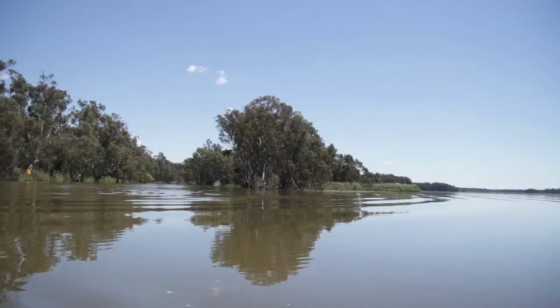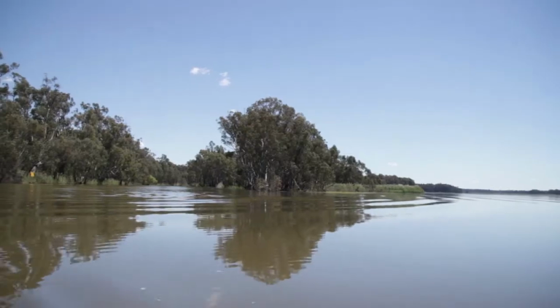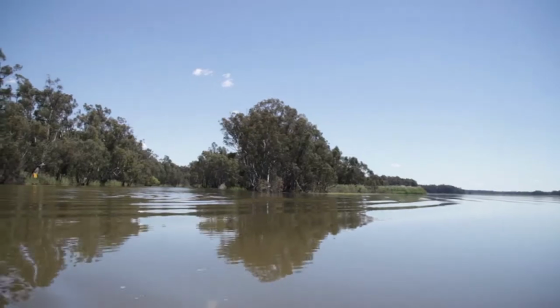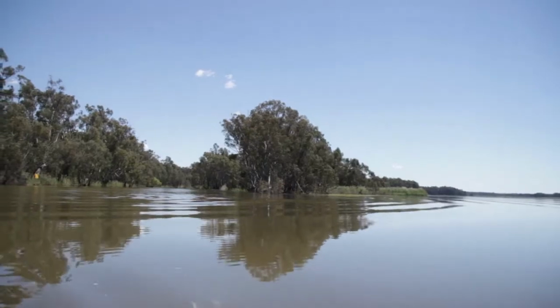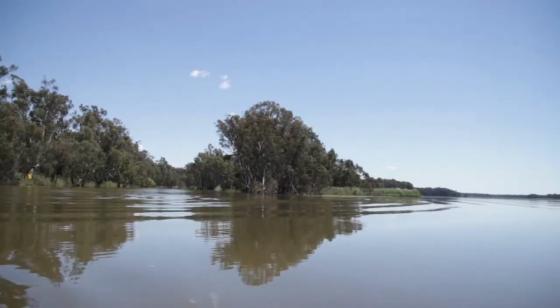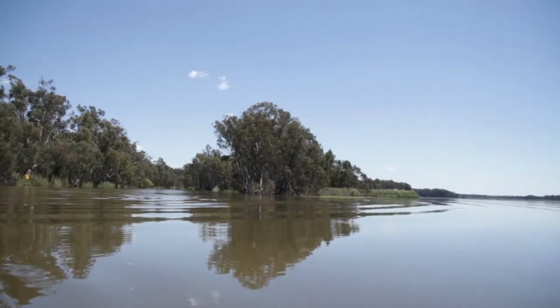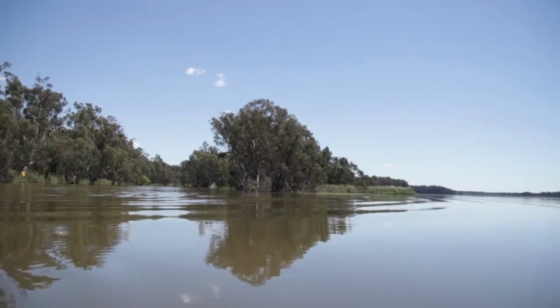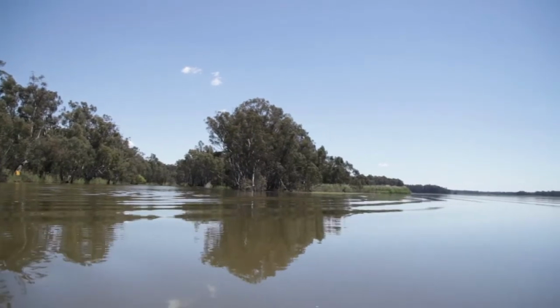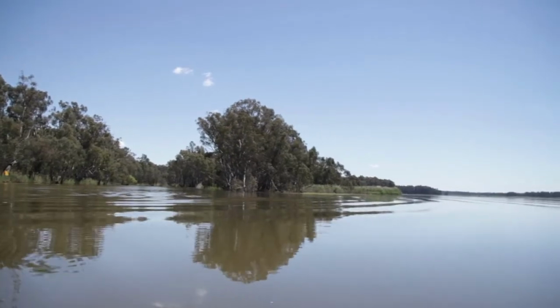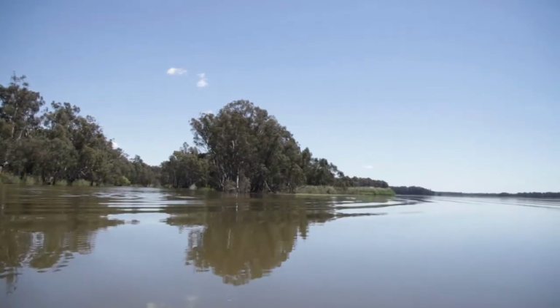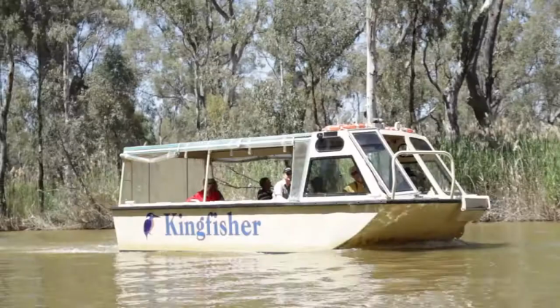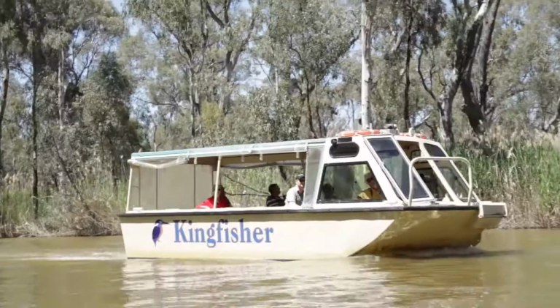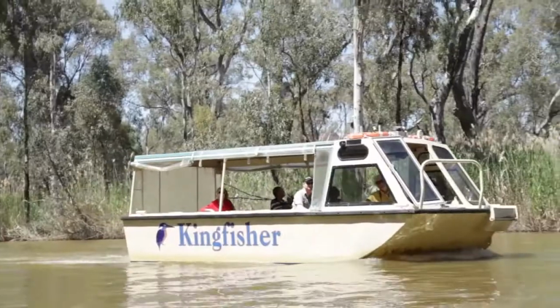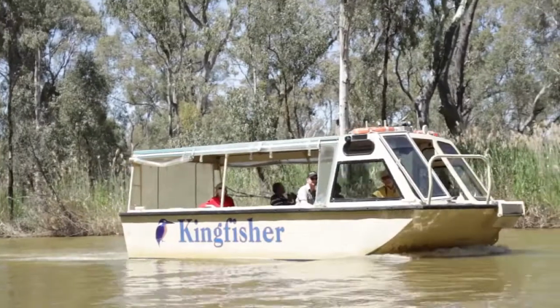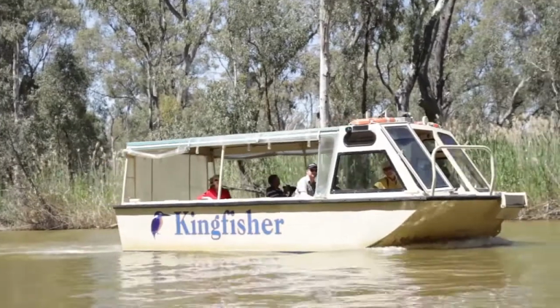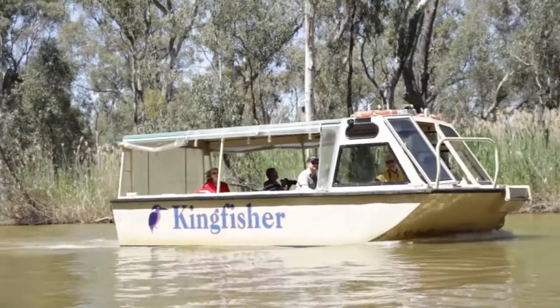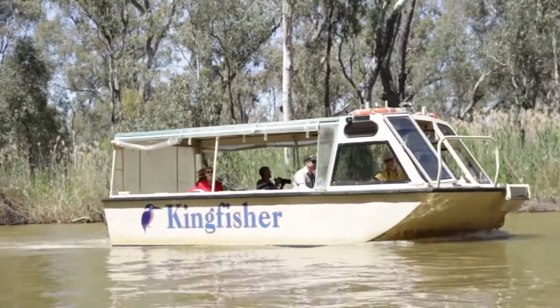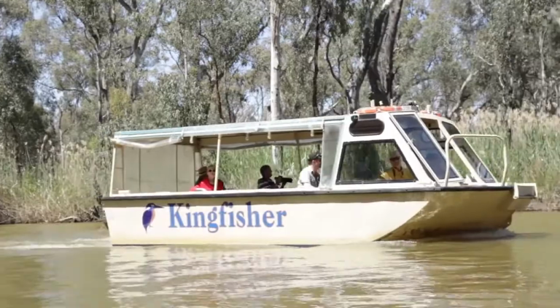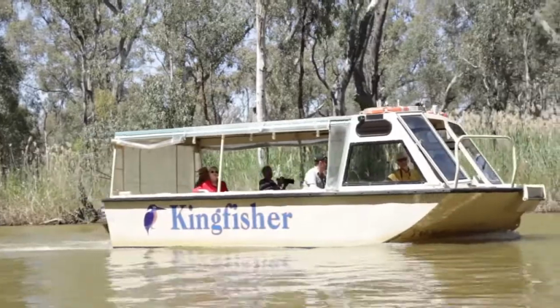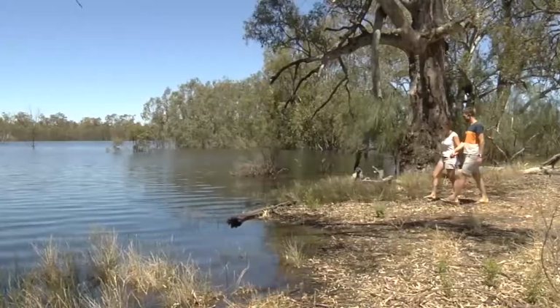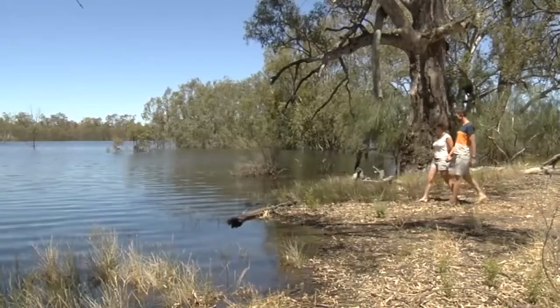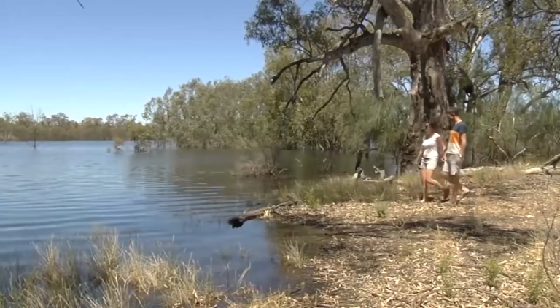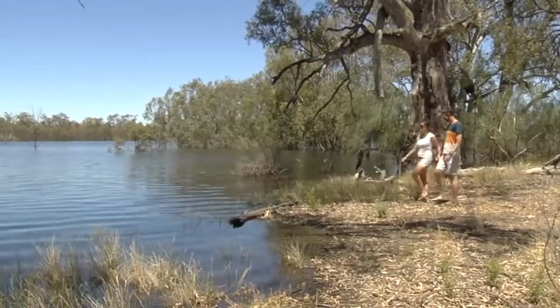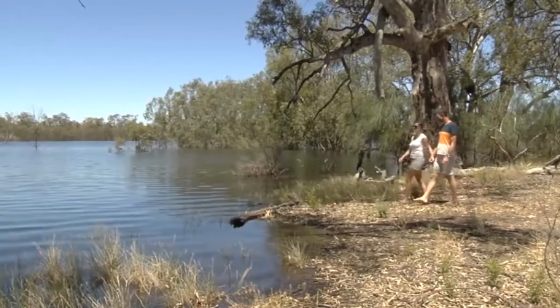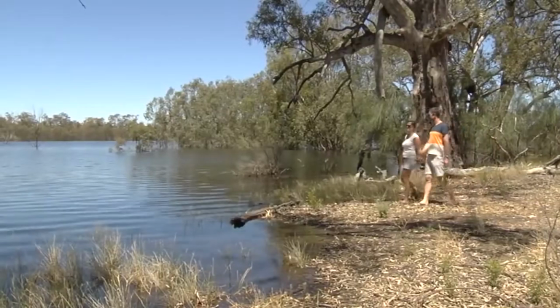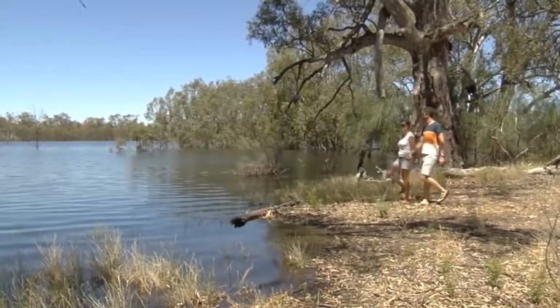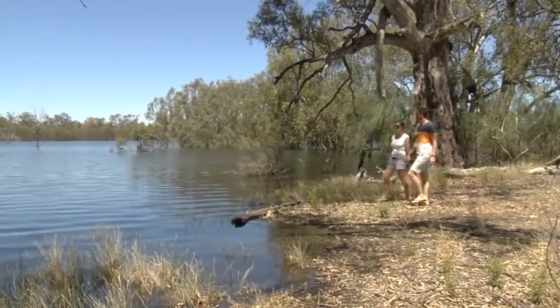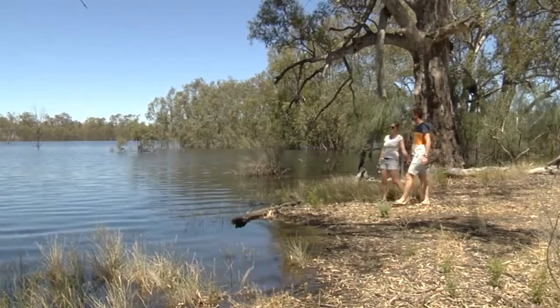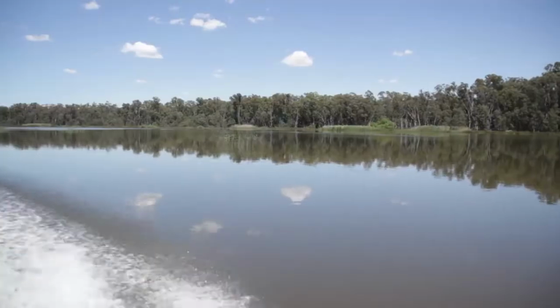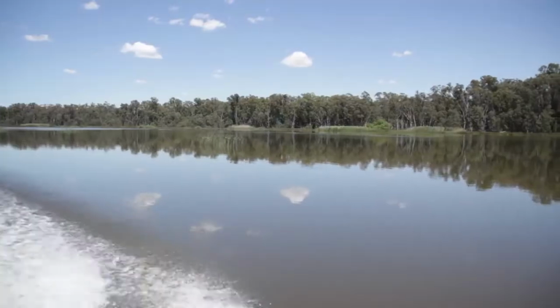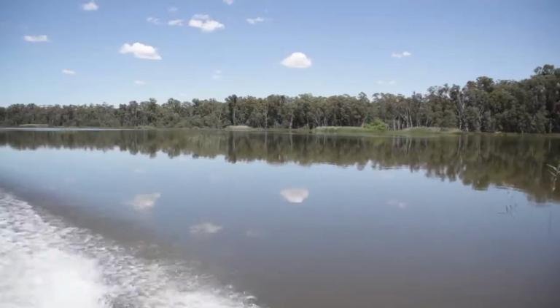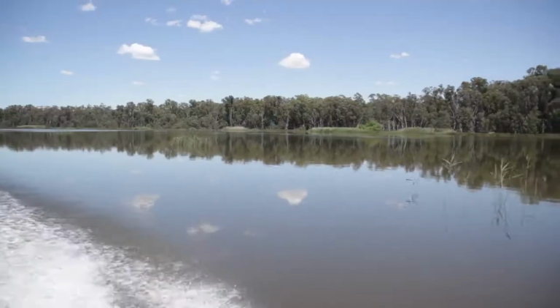The benefits of environmental water are appreciated by millions of Victorians who enjoy our rivers for work, rest and play.